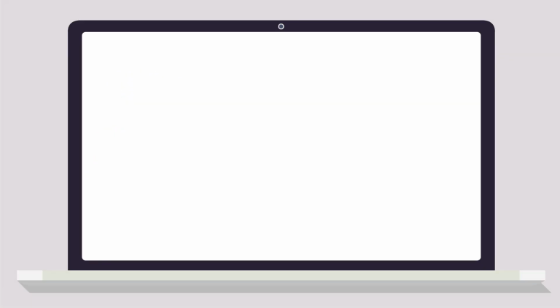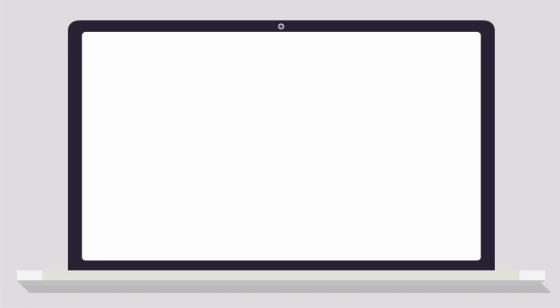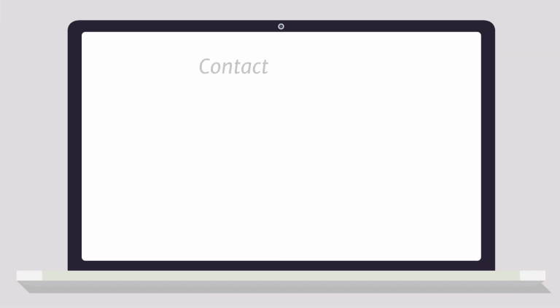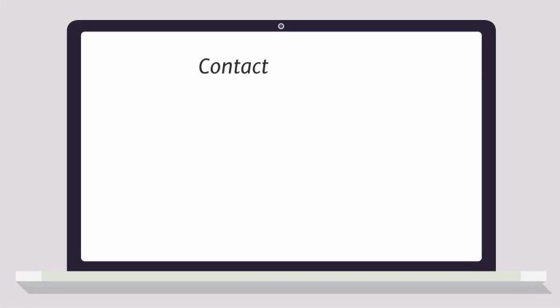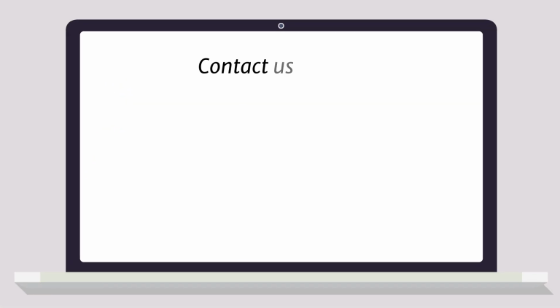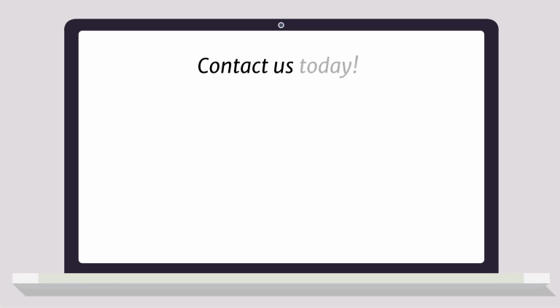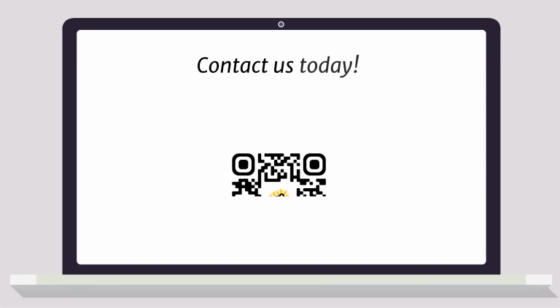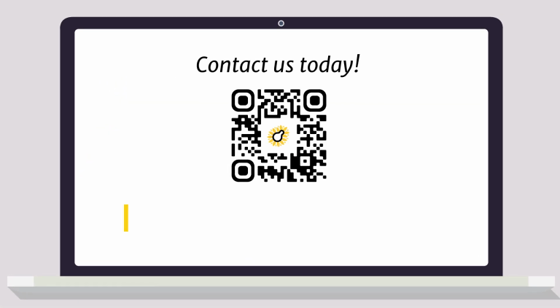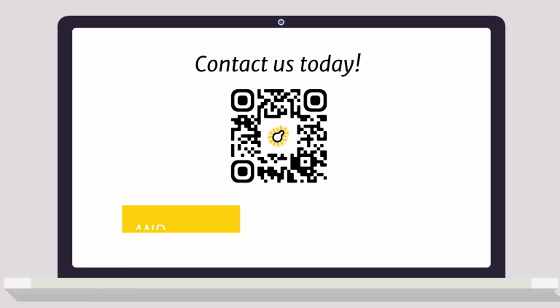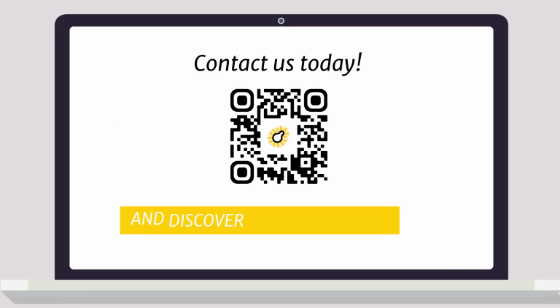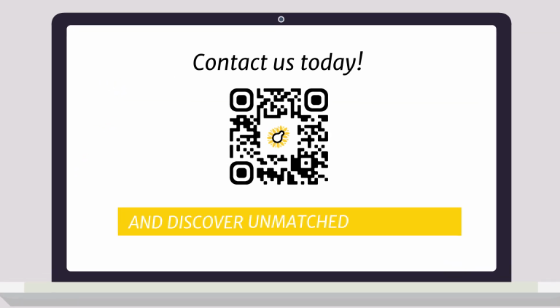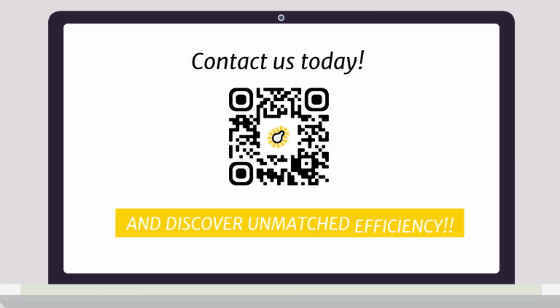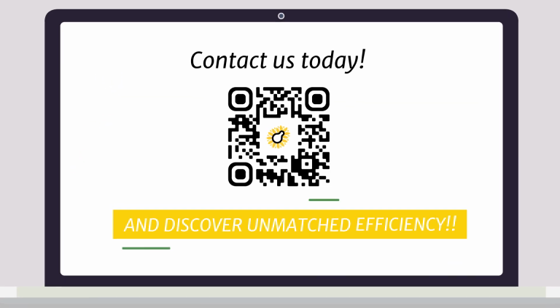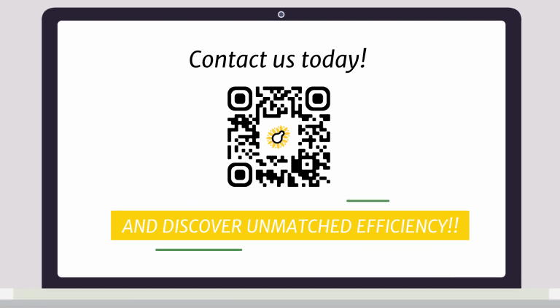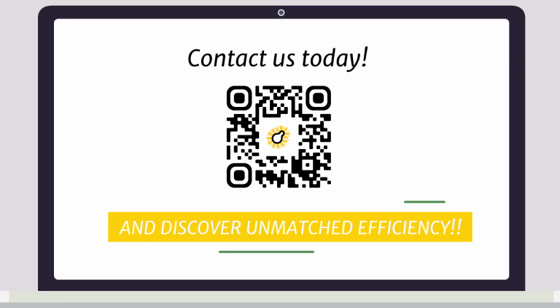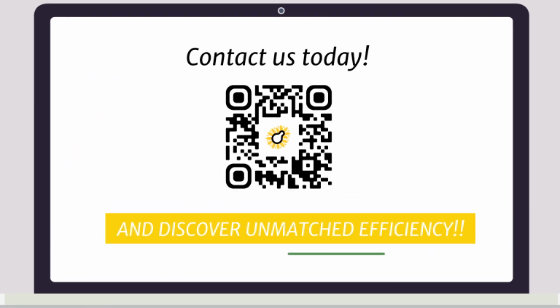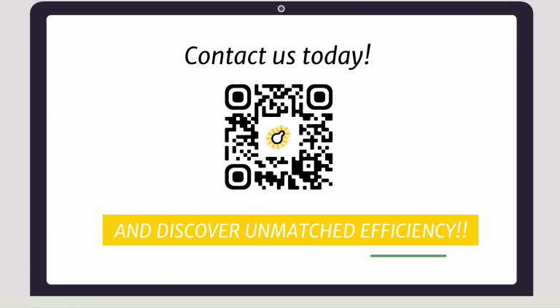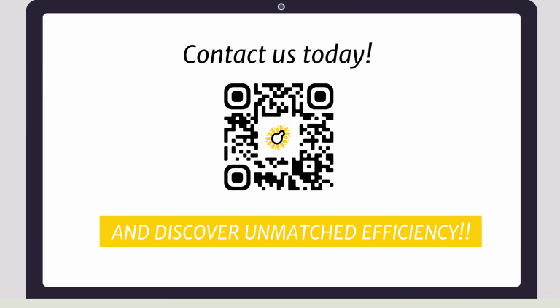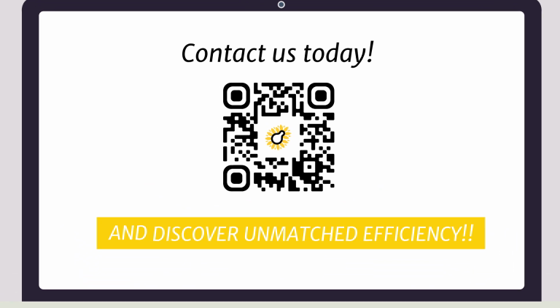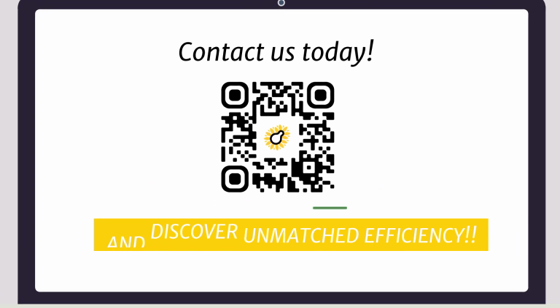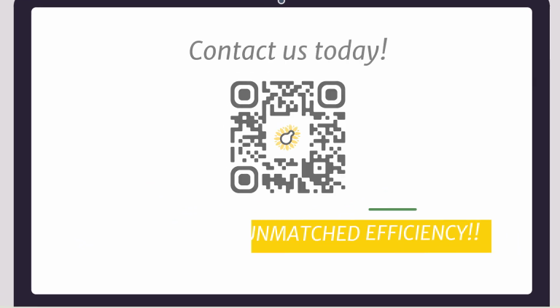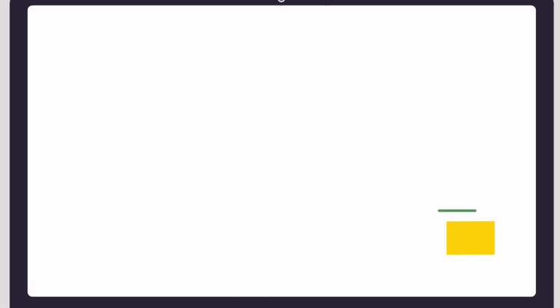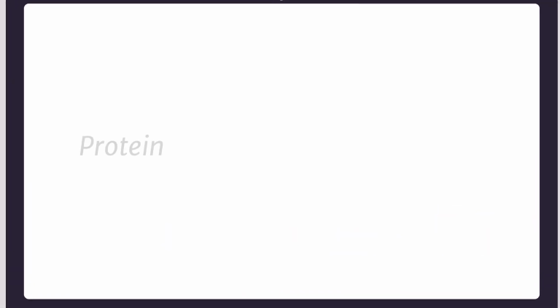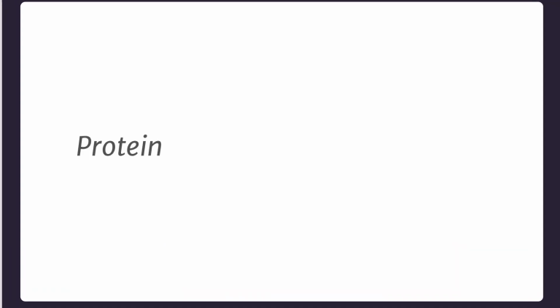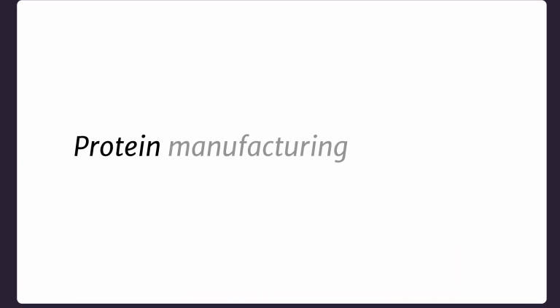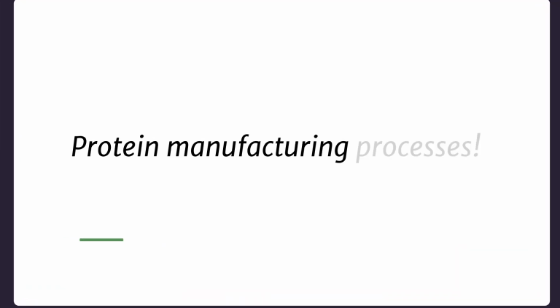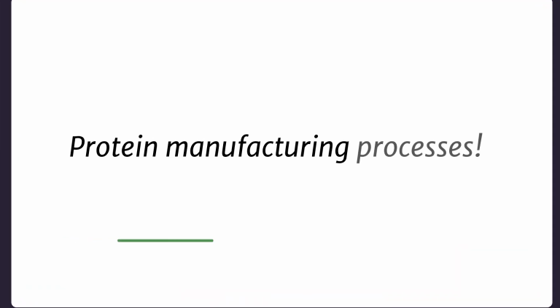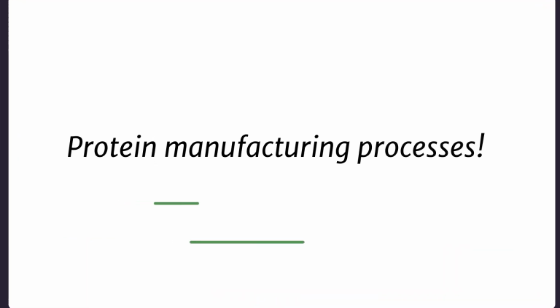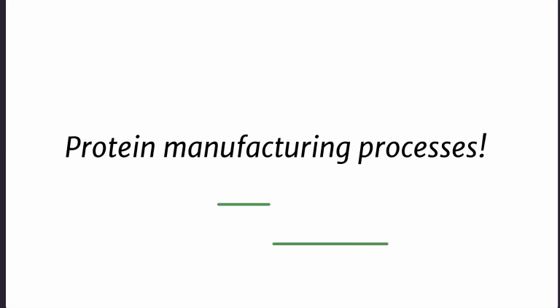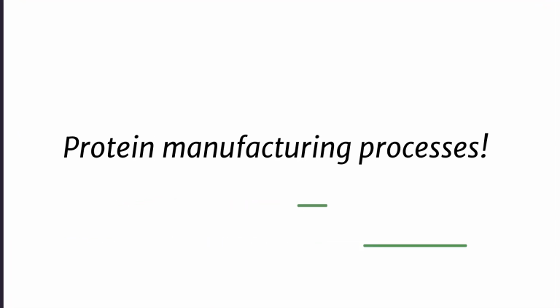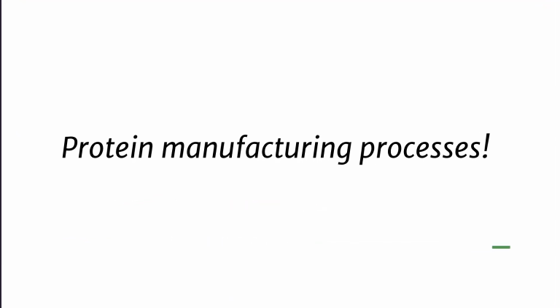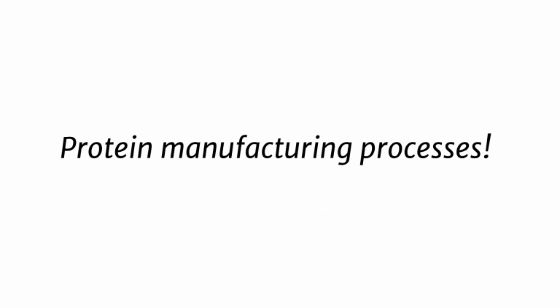Contact us today and discover unmatched efficiency in your recombinant protein manufacturing processes.